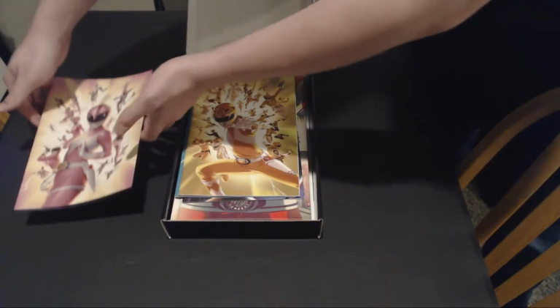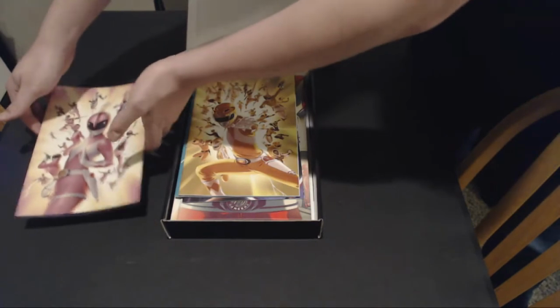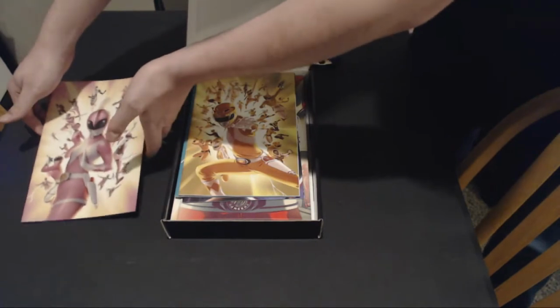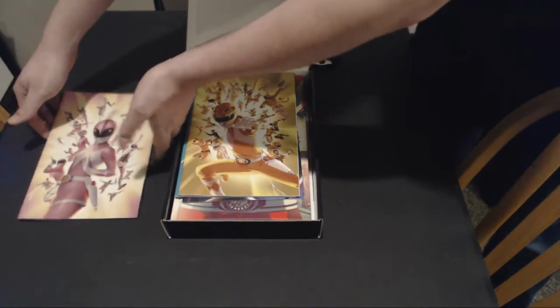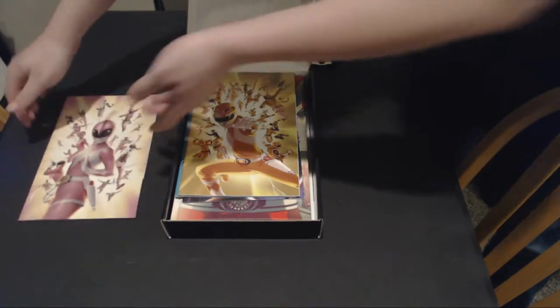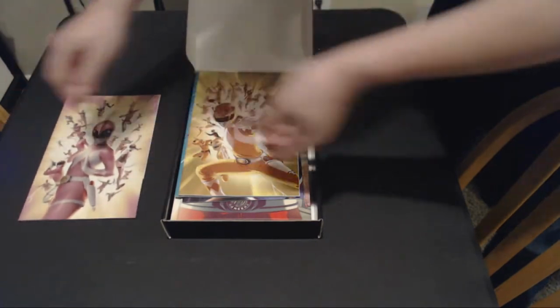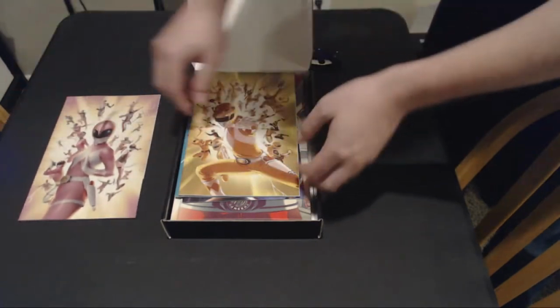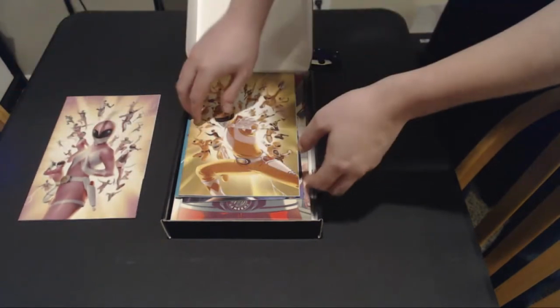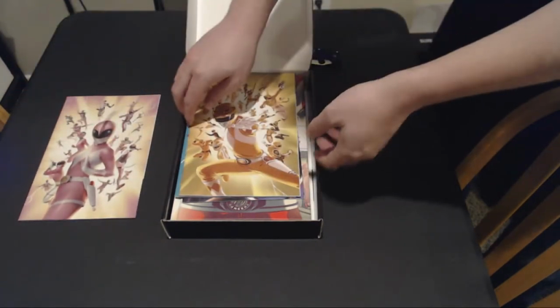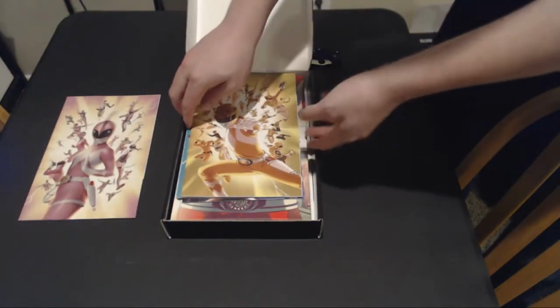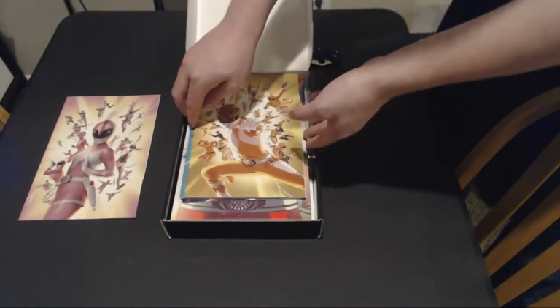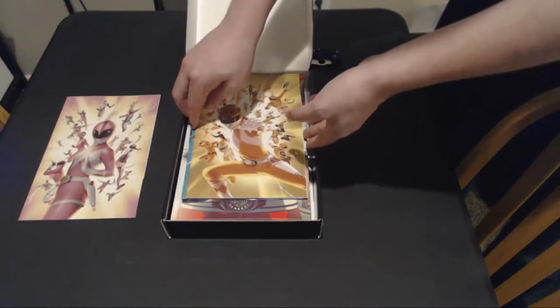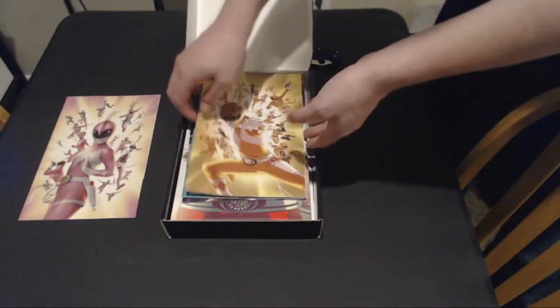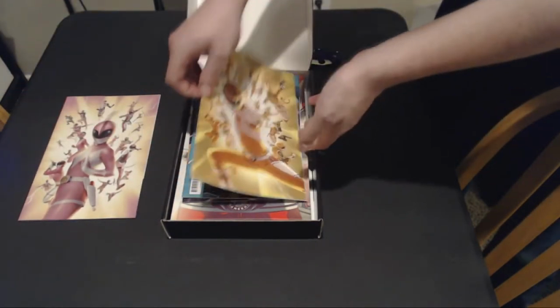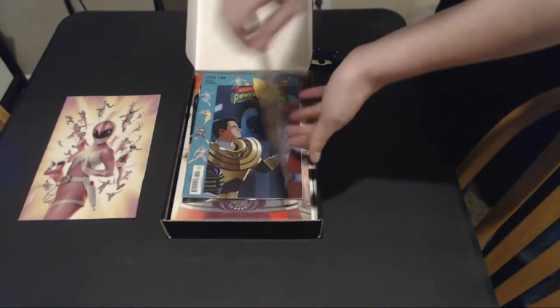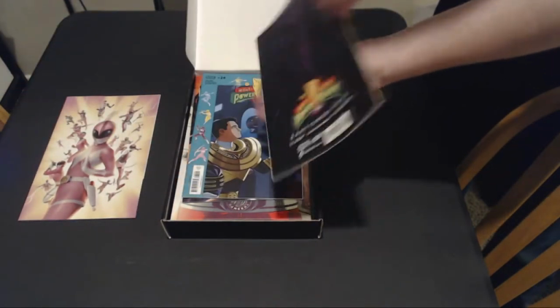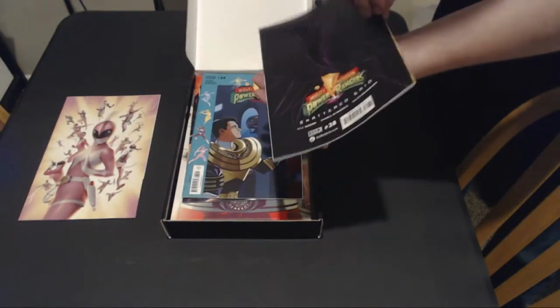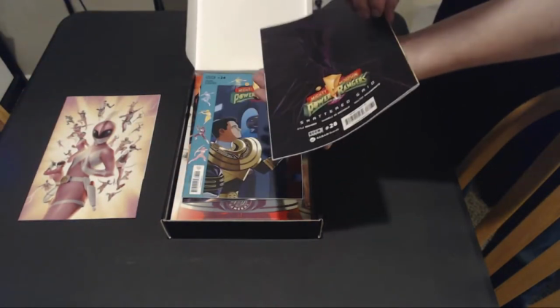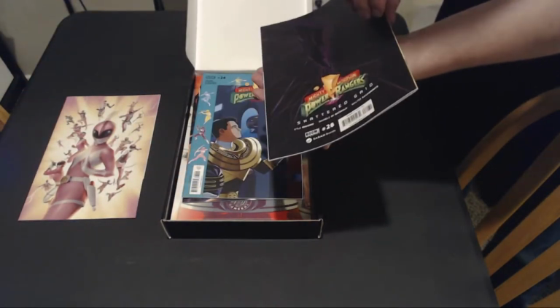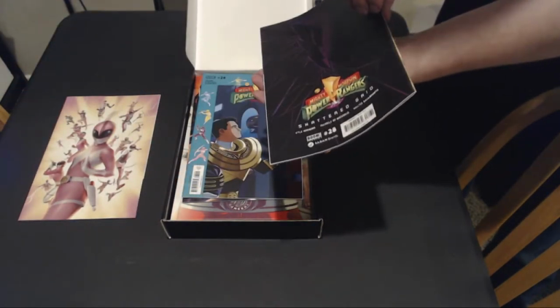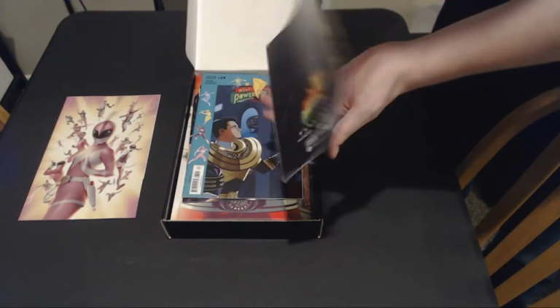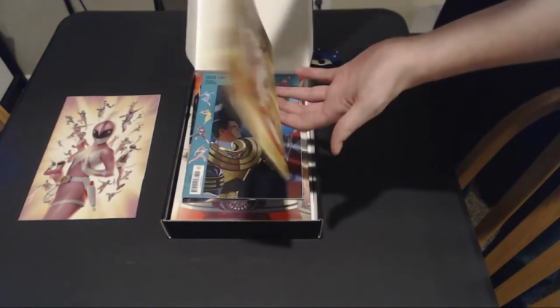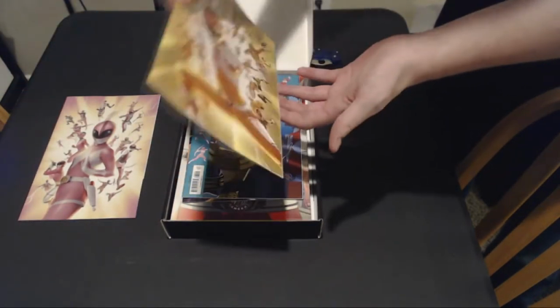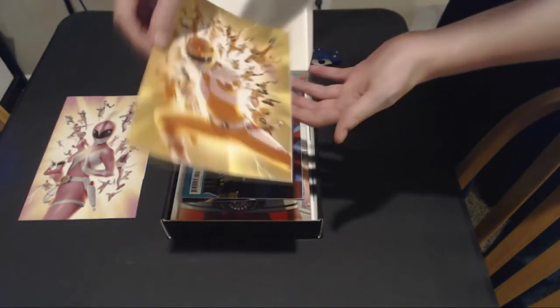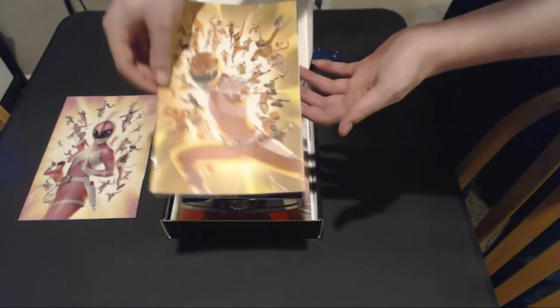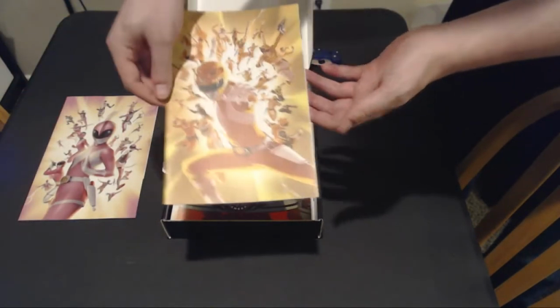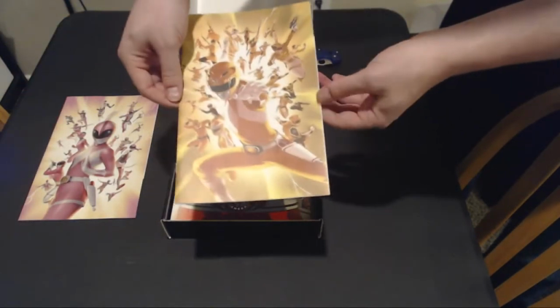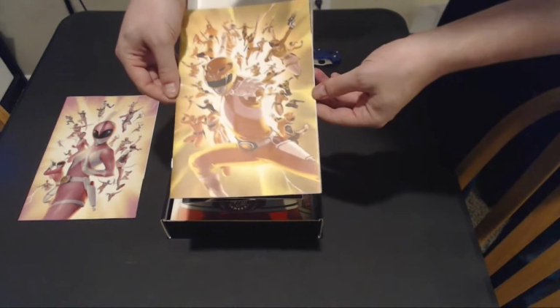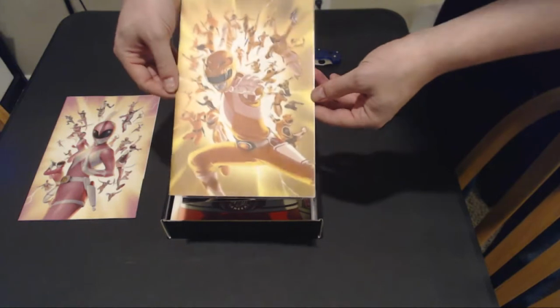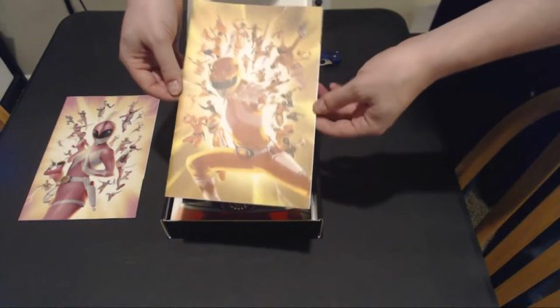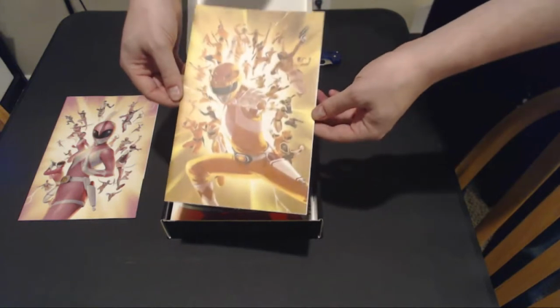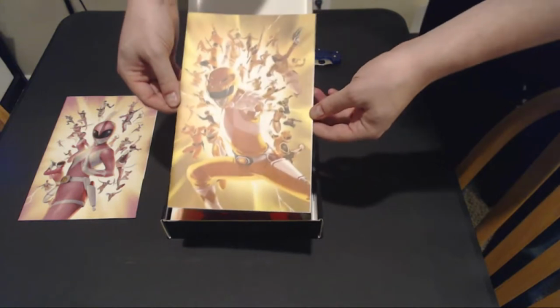We also have the Yellow Ranger variant of that as well, which I believe is also 28. You can see that right there.